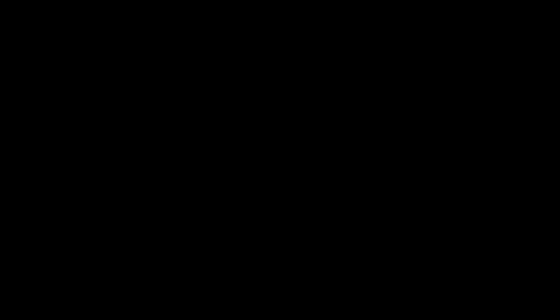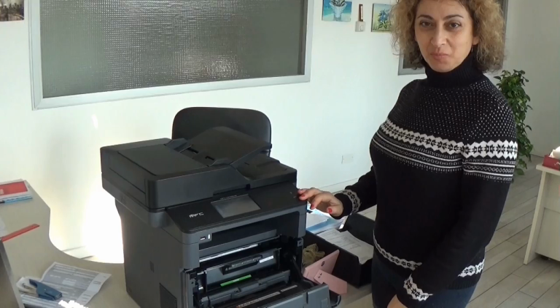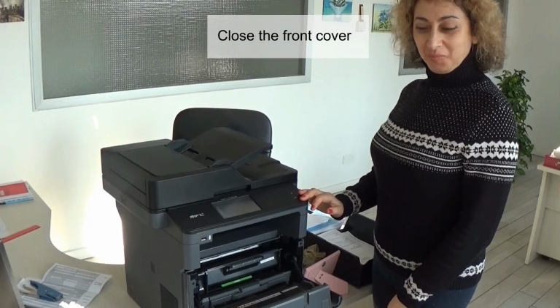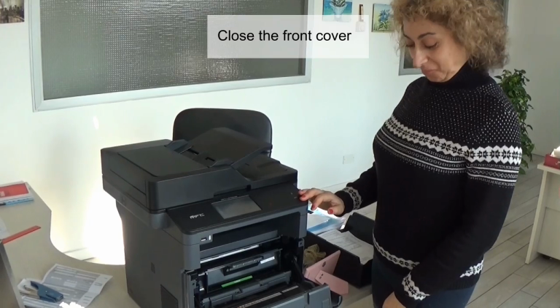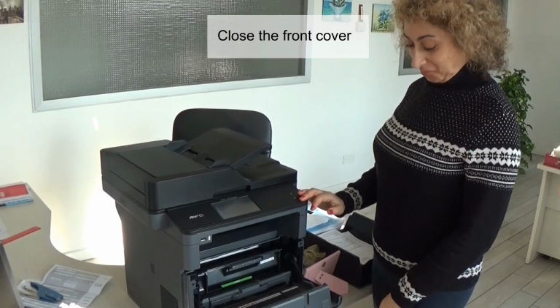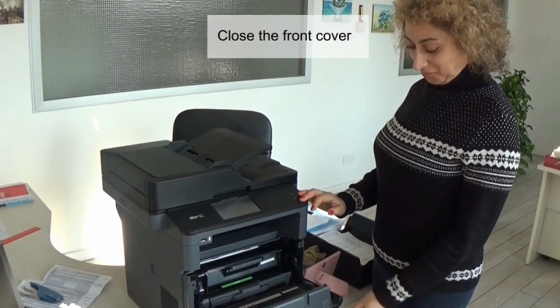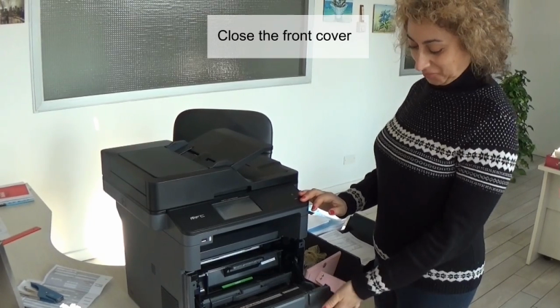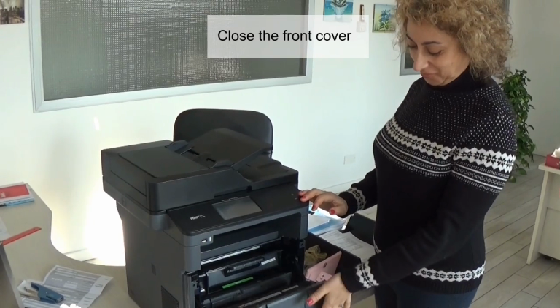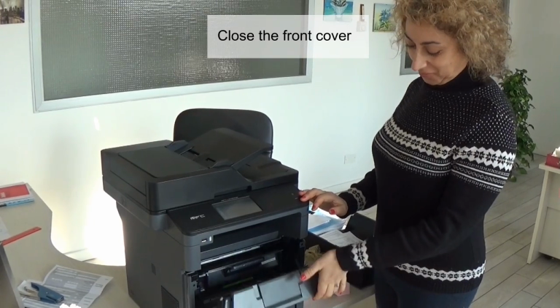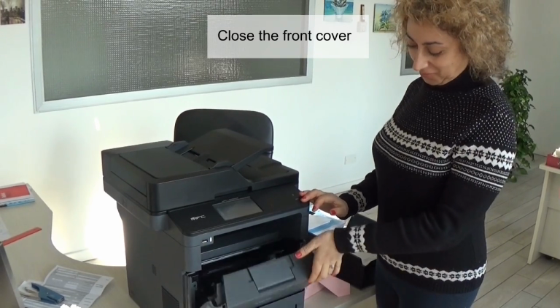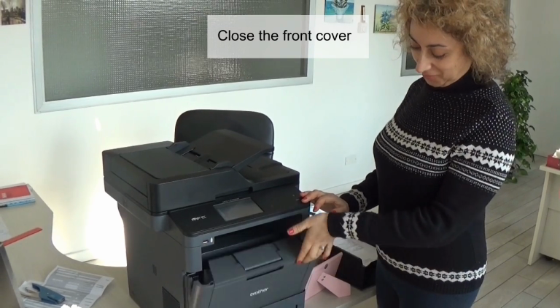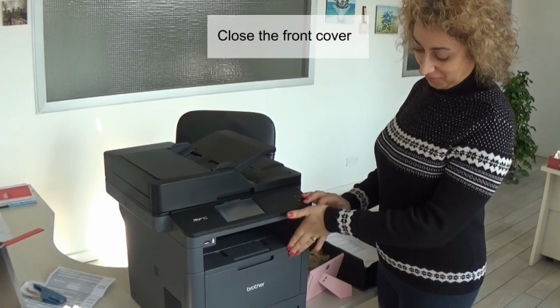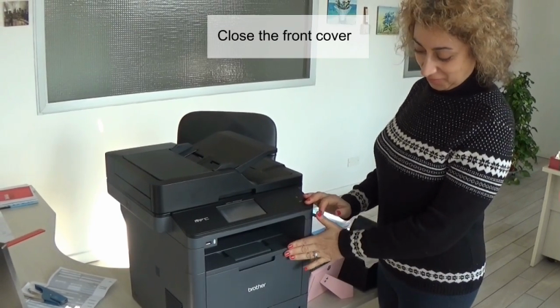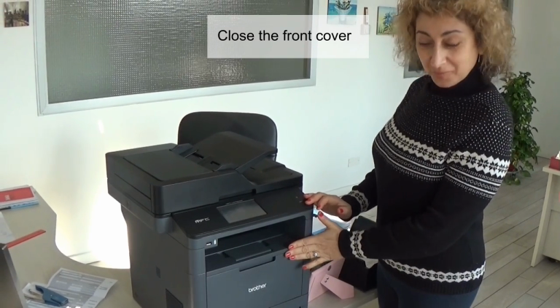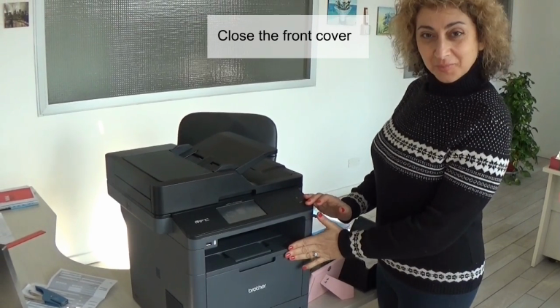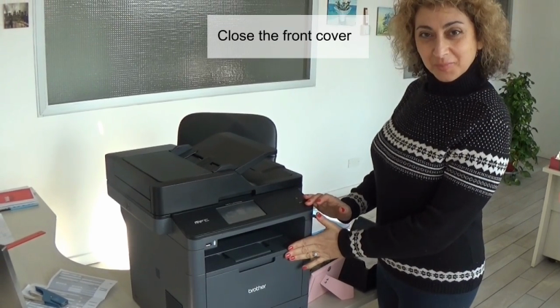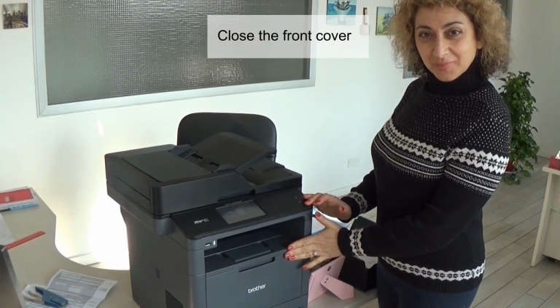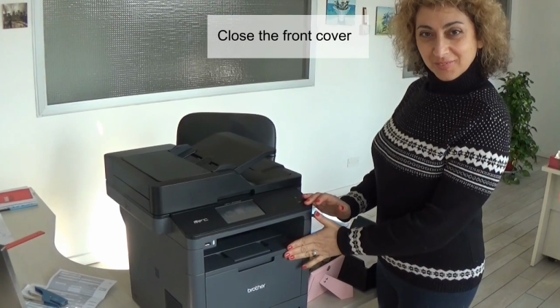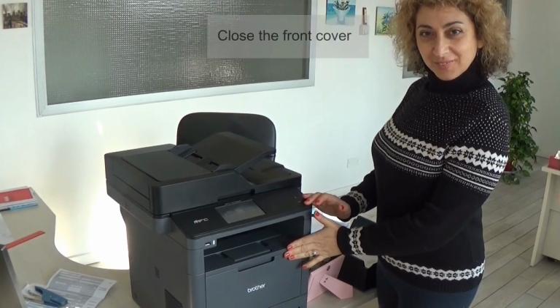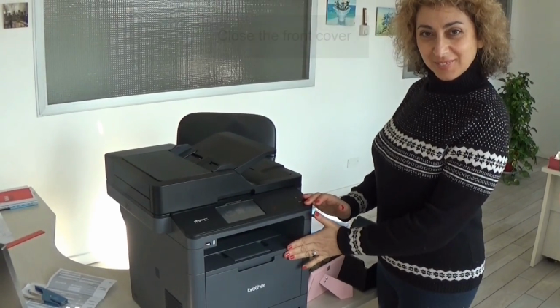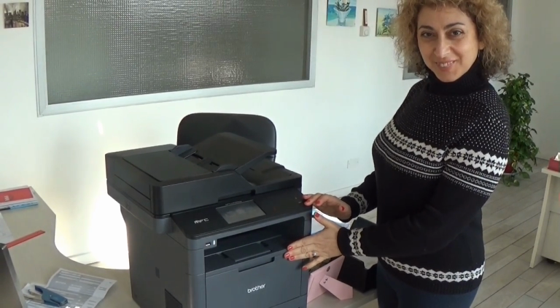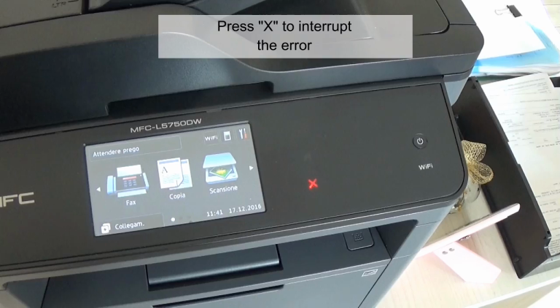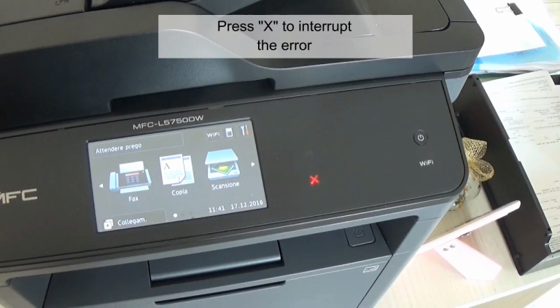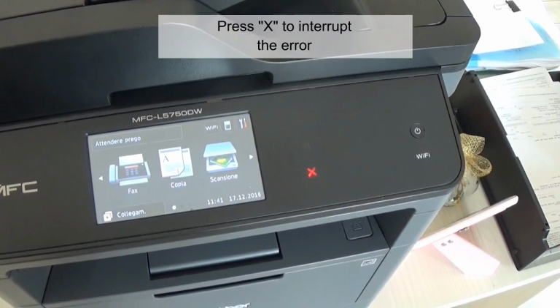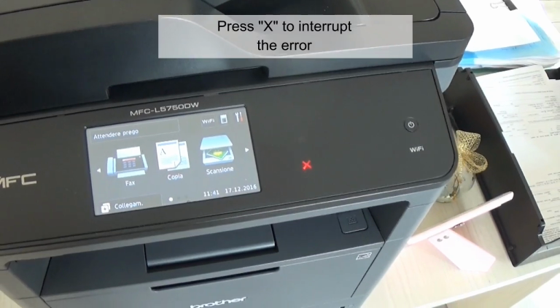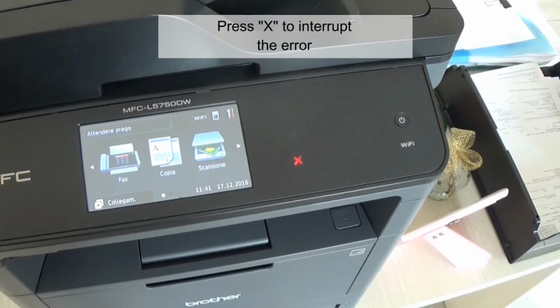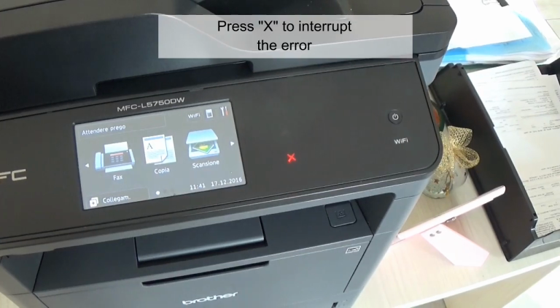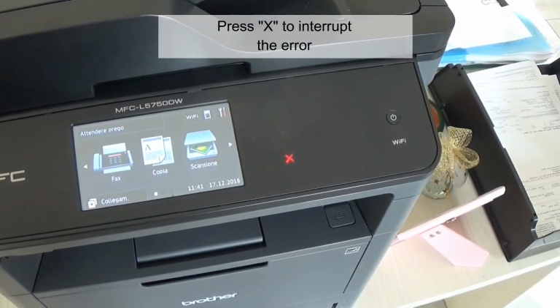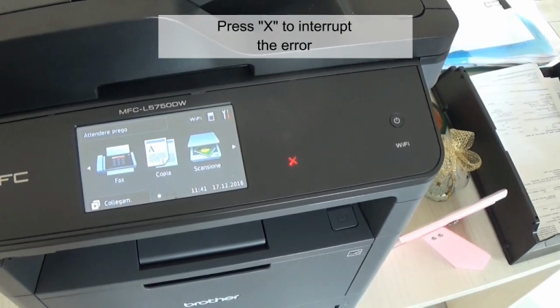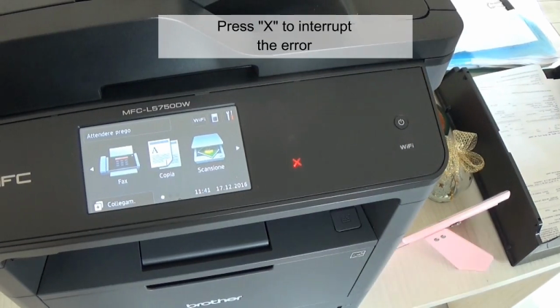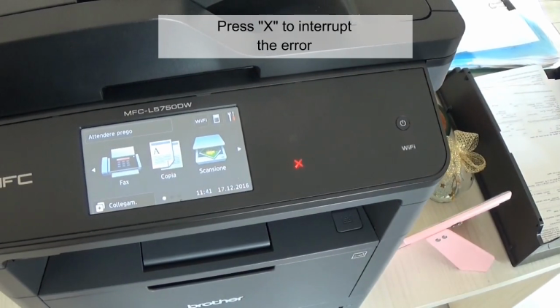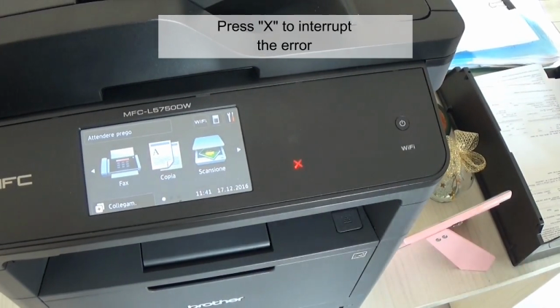Close the front cover. Press X to interrupt the error.